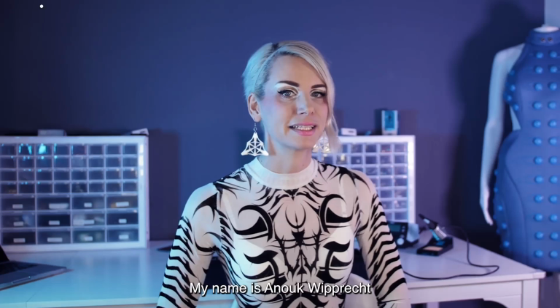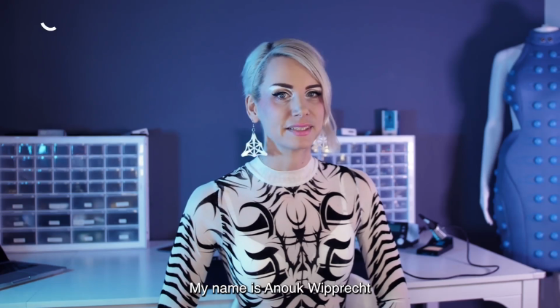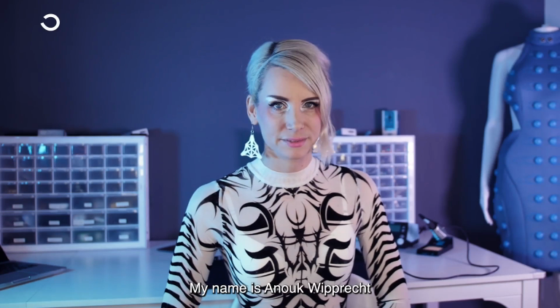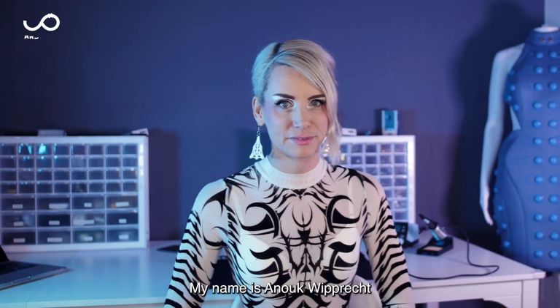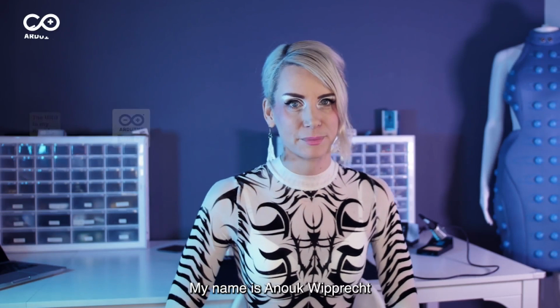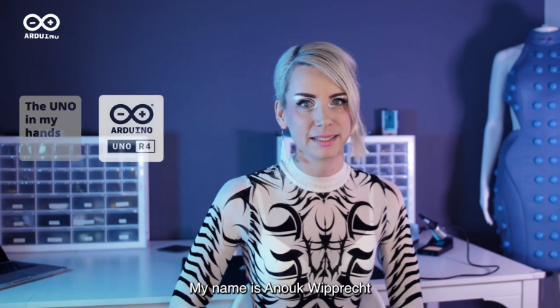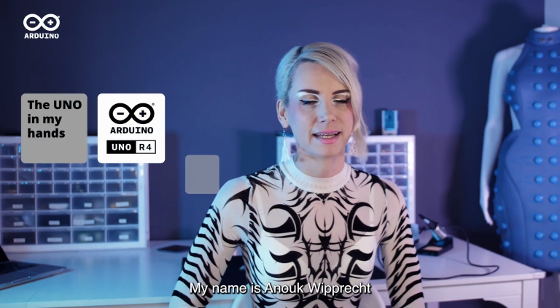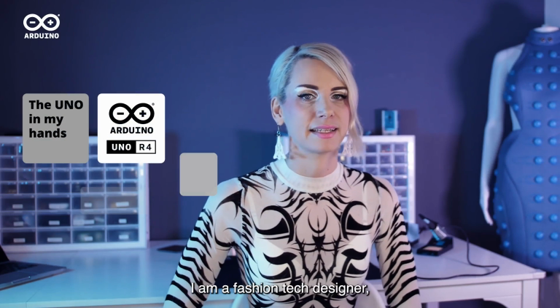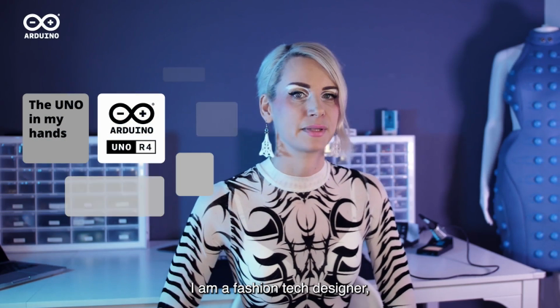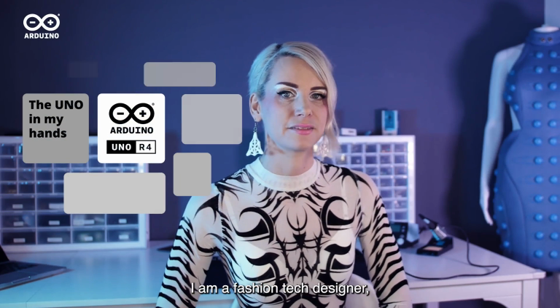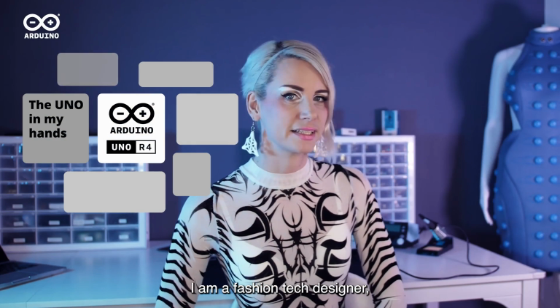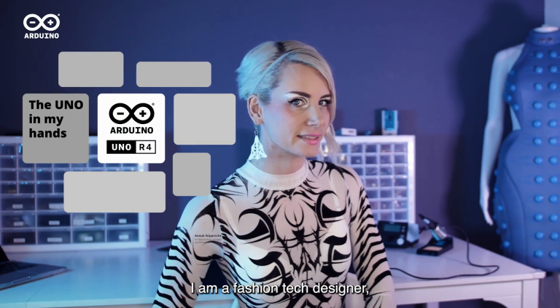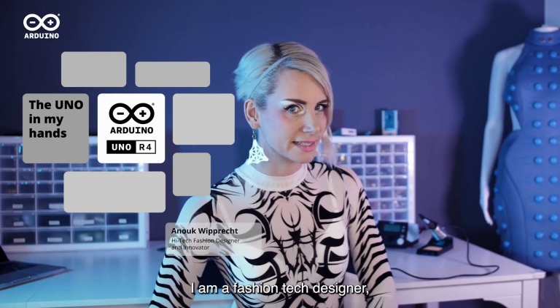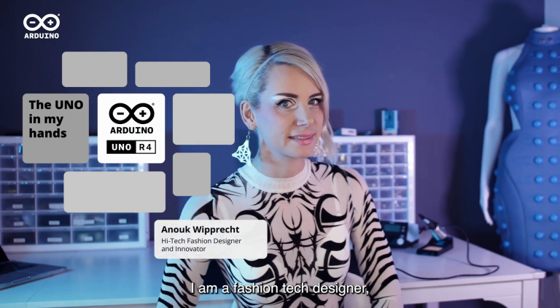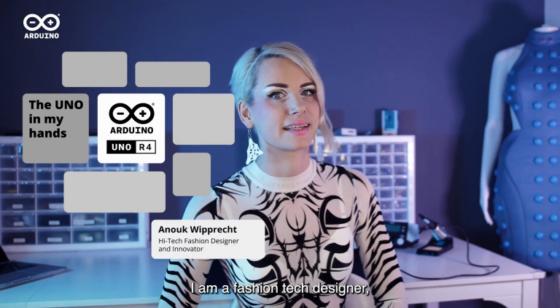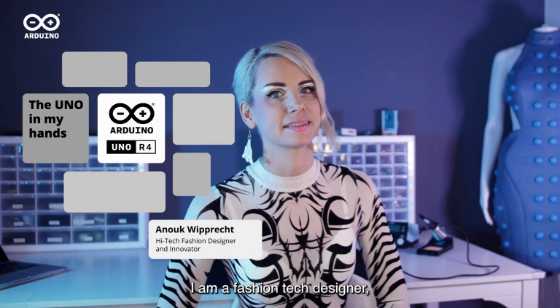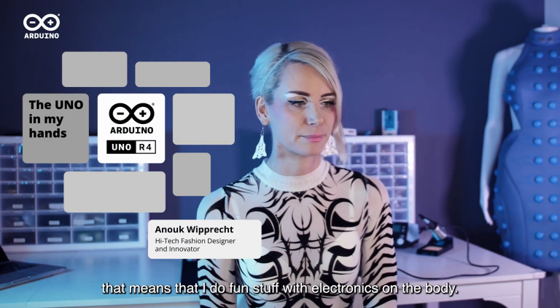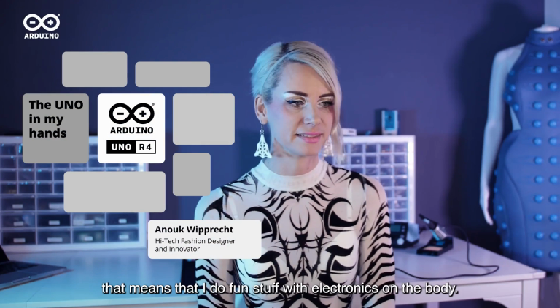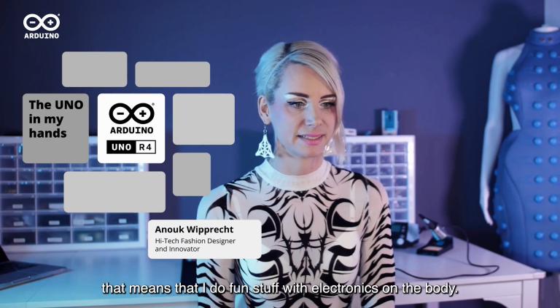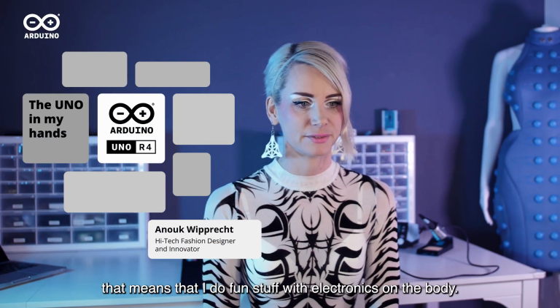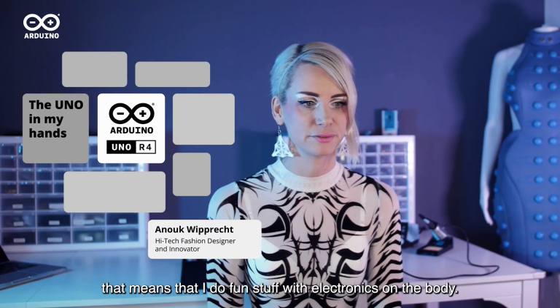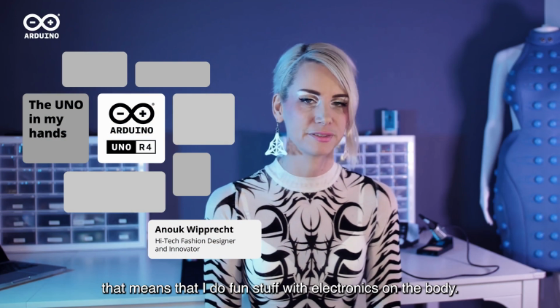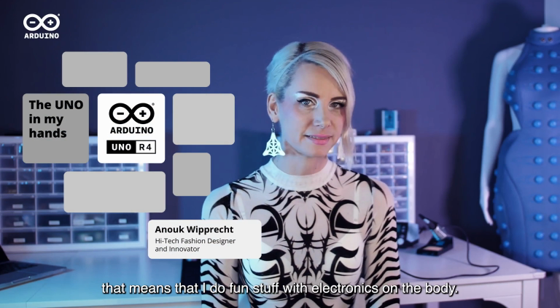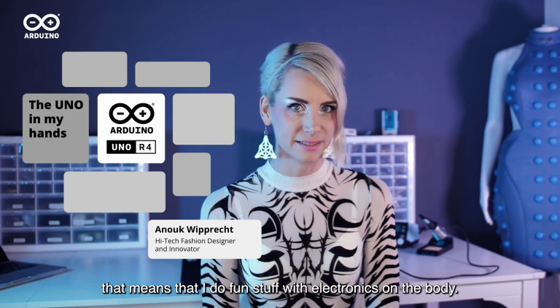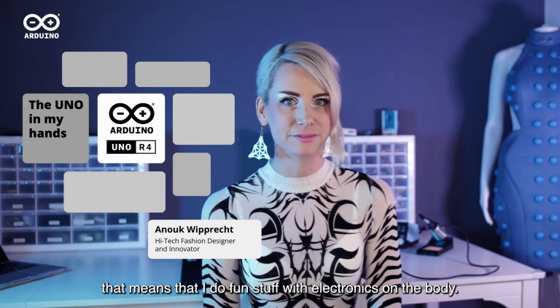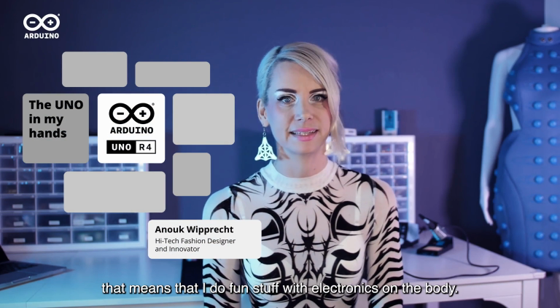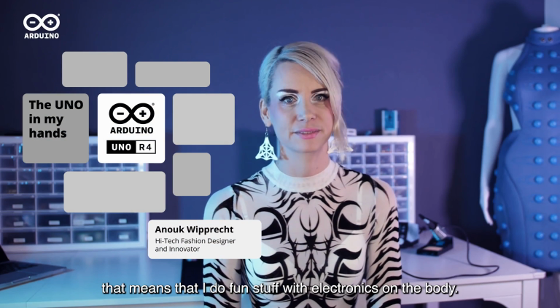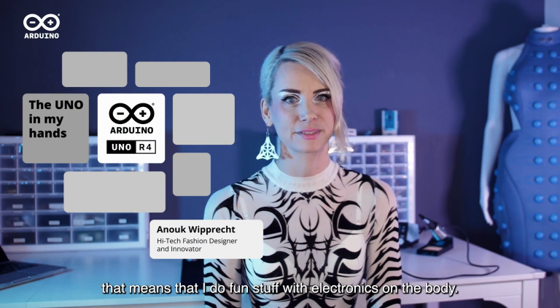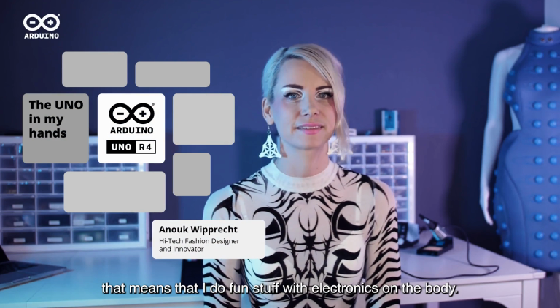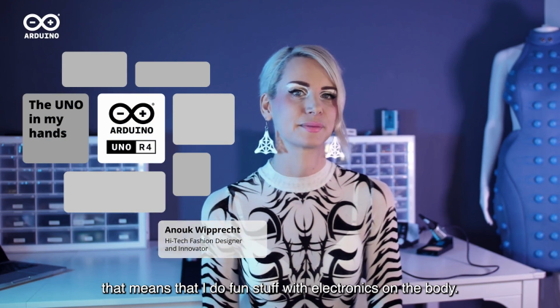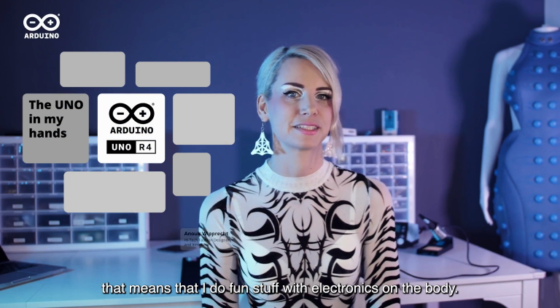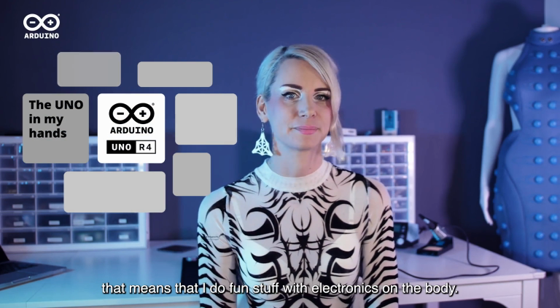My name is Anouk Wiprecht. I am a fashion tech designer. That means that I do fun stuff with electronics on the body.